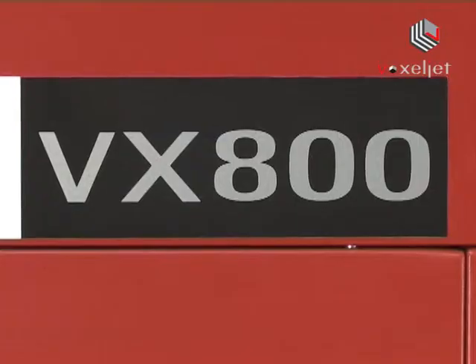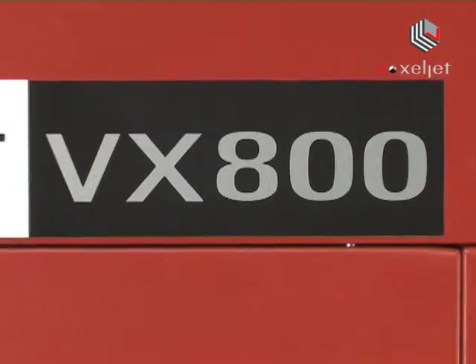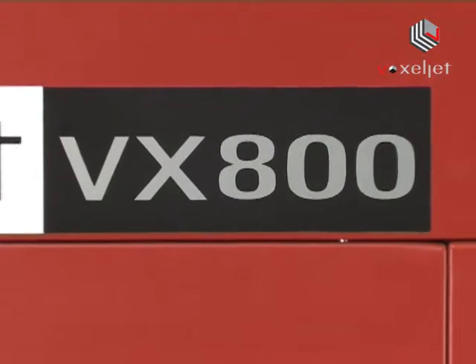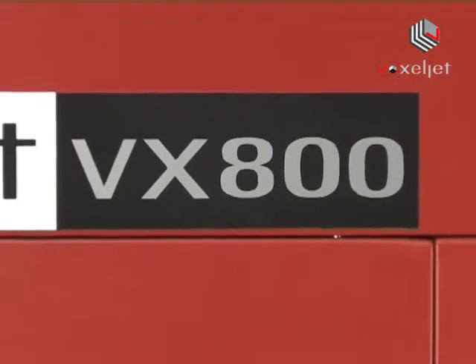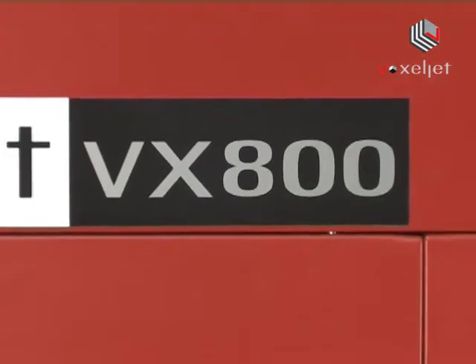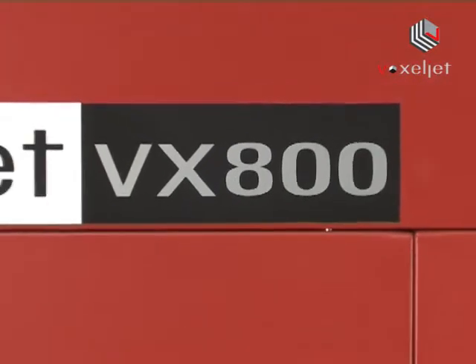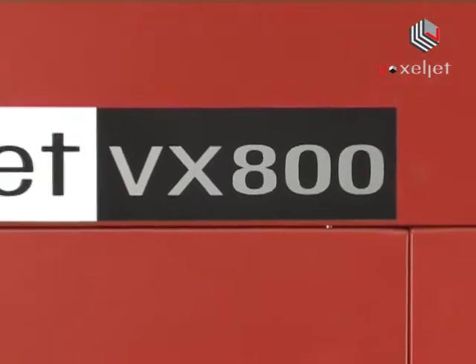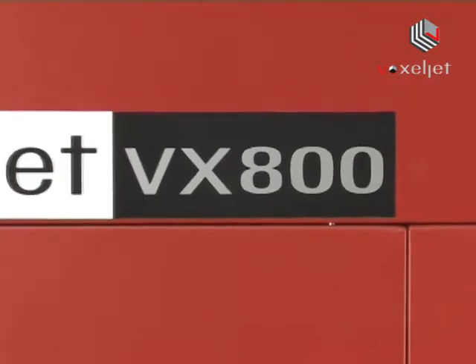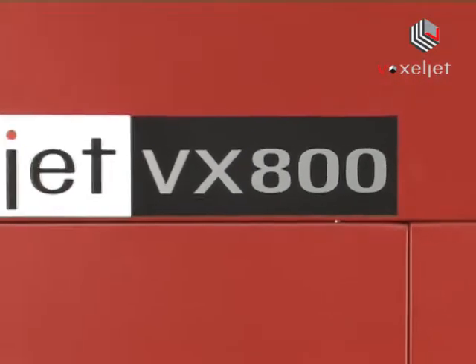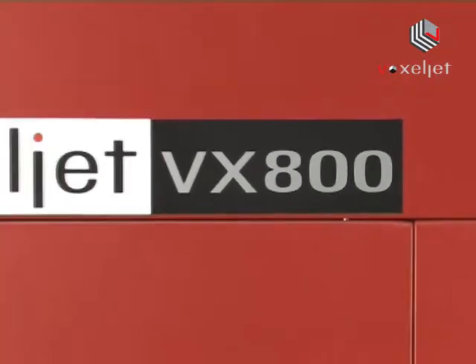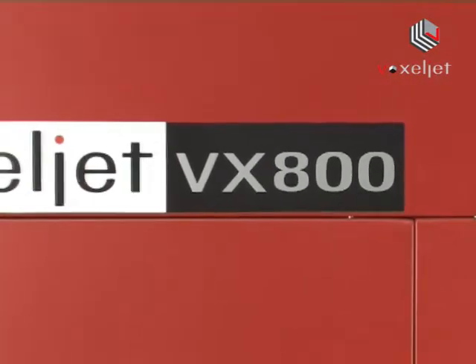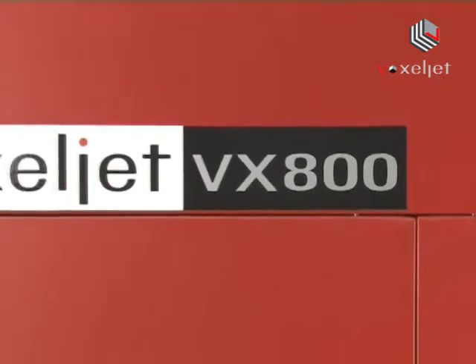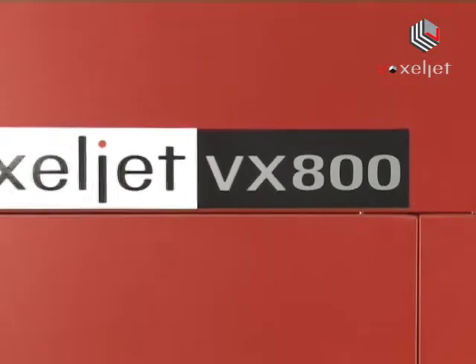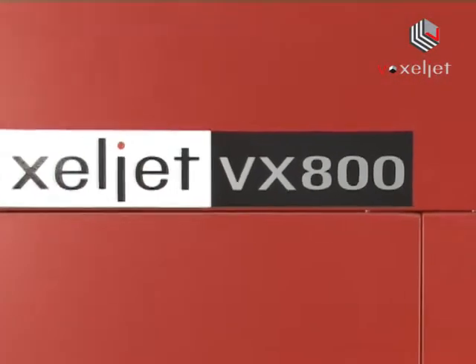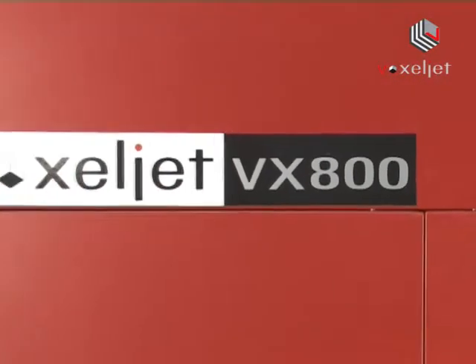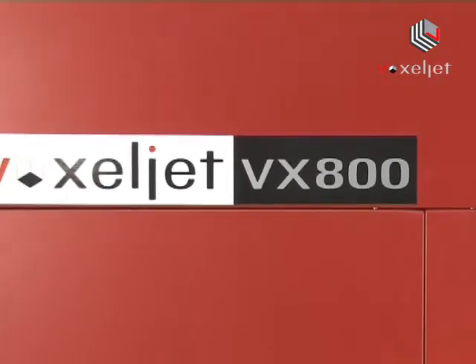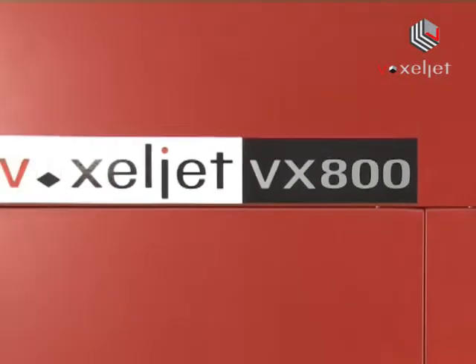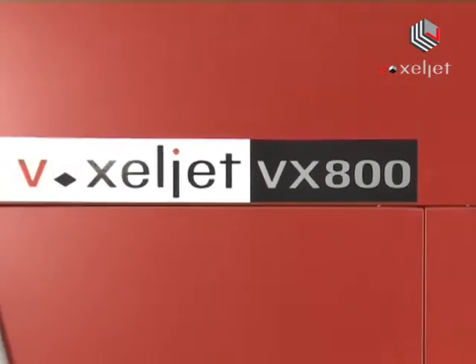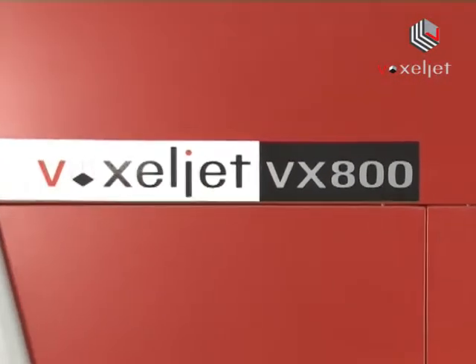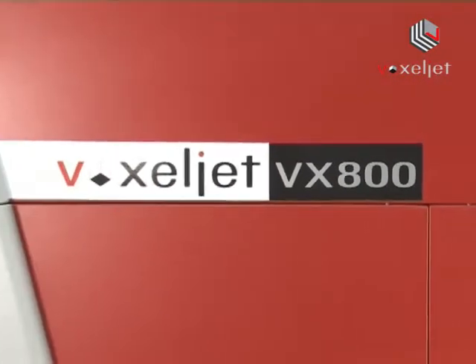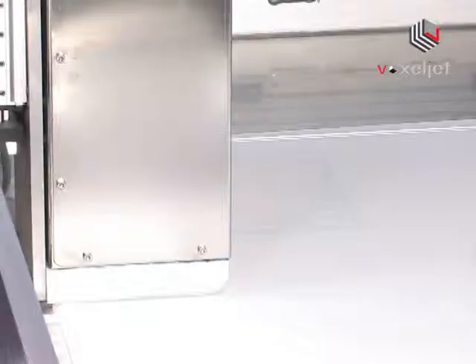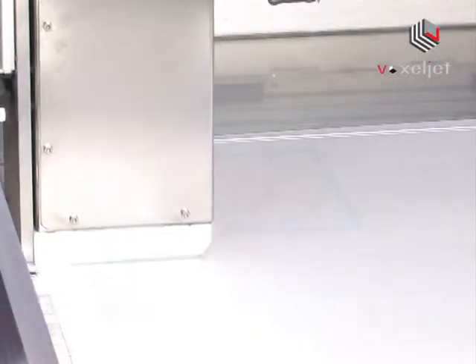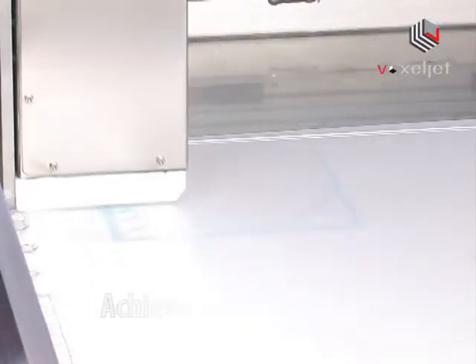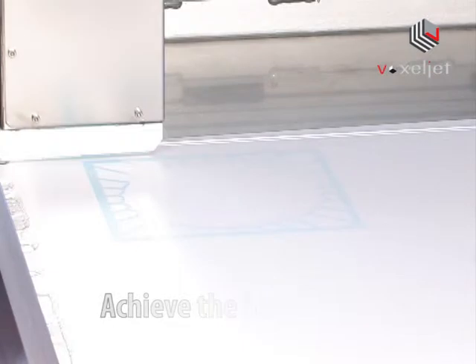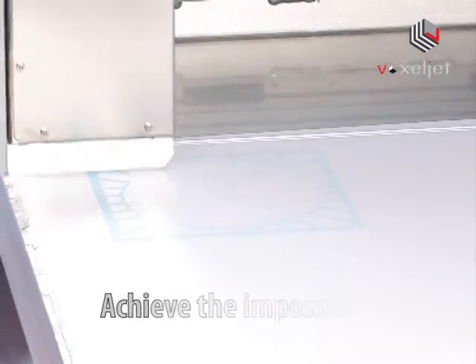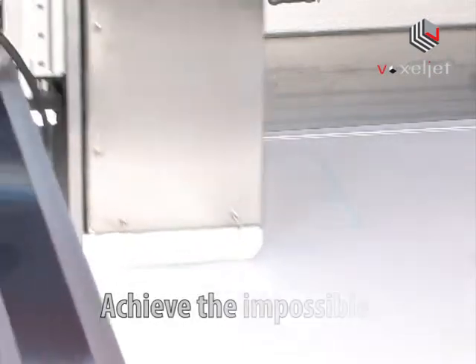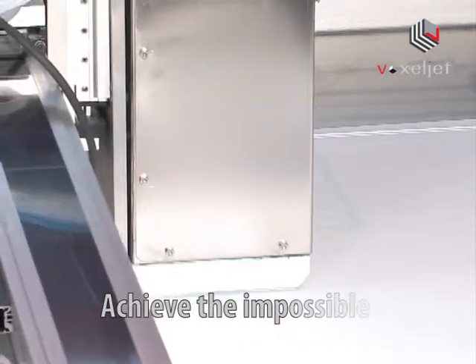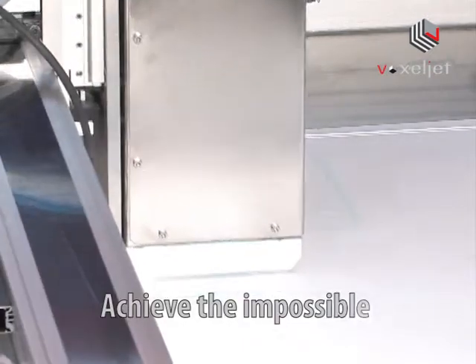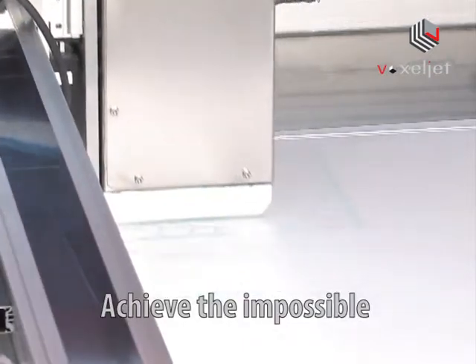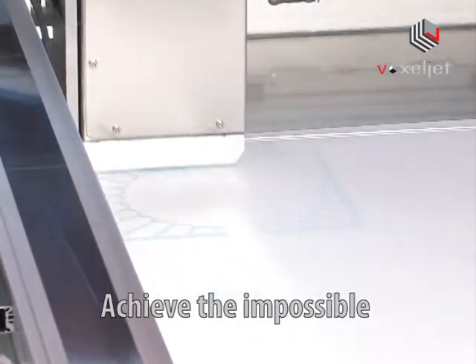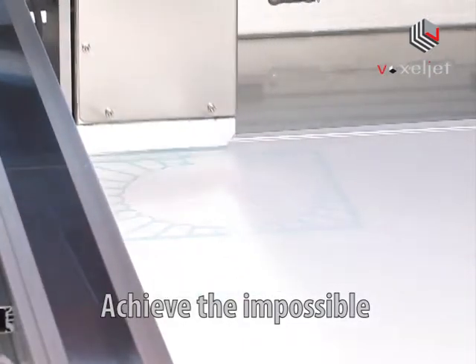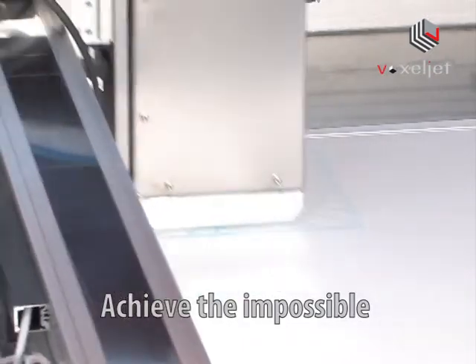Achieve the impossible with VX800. Create complex on-demand models with exceptionally fine details.